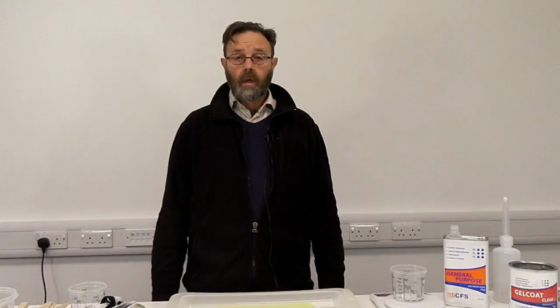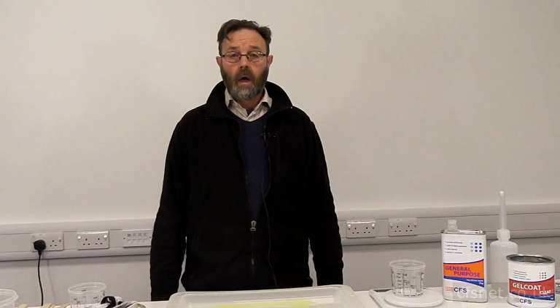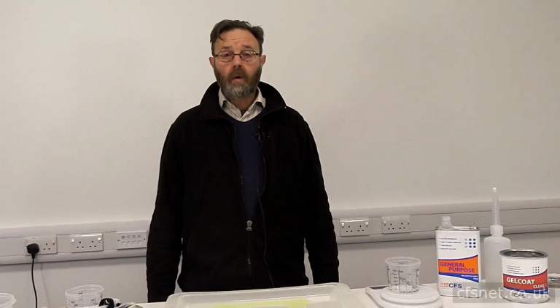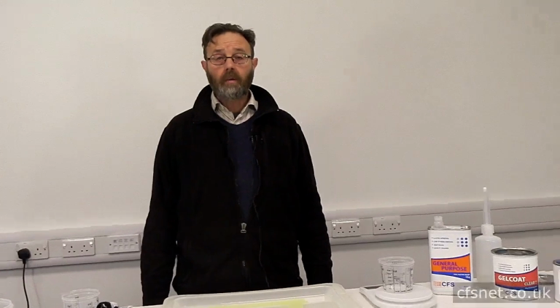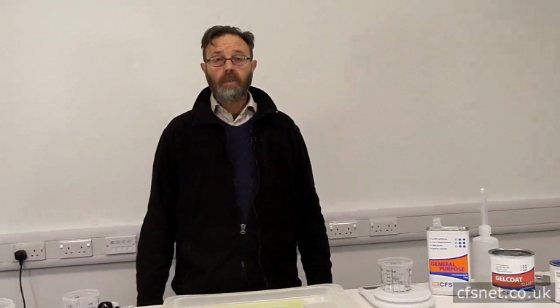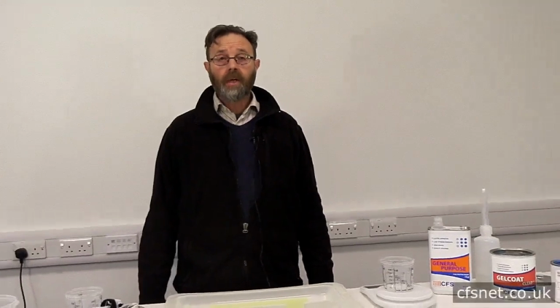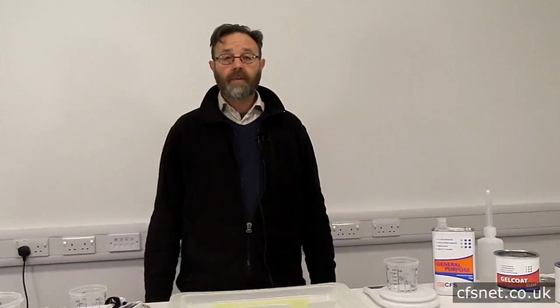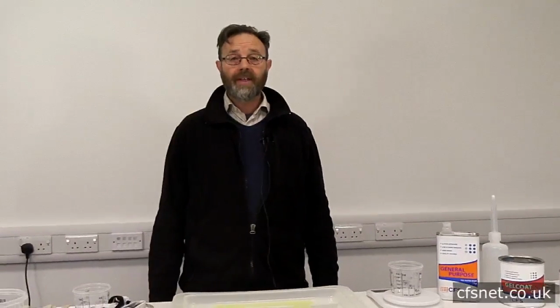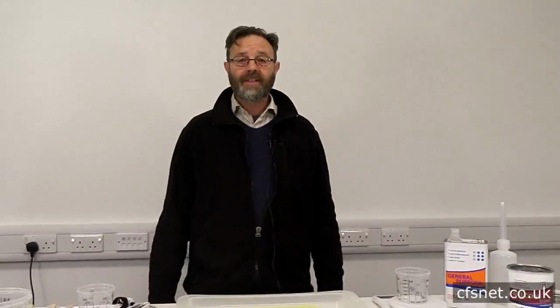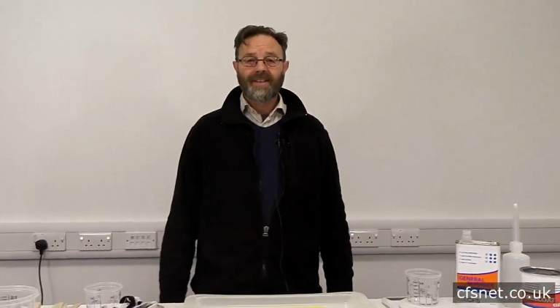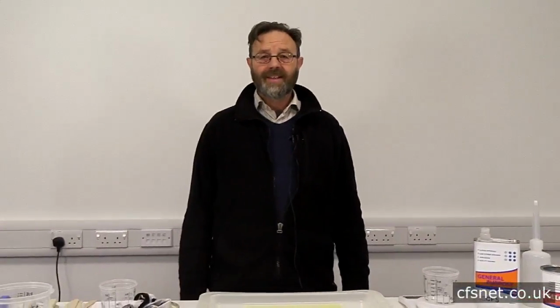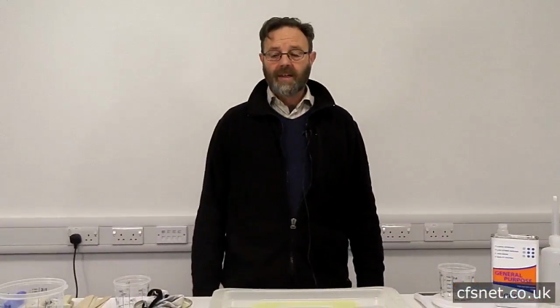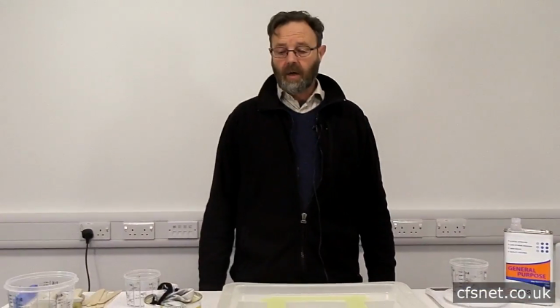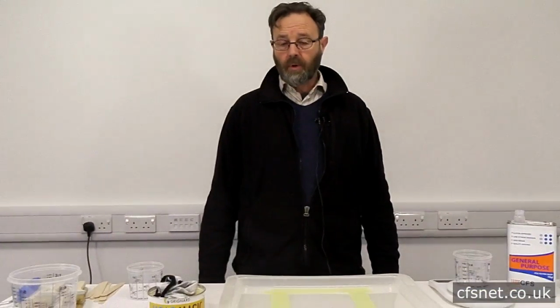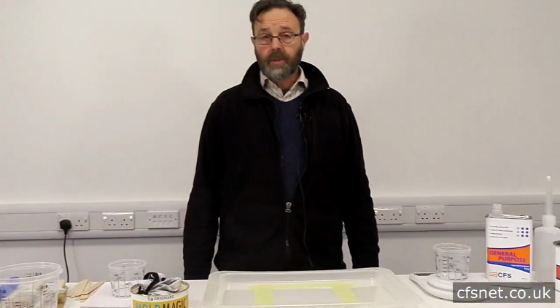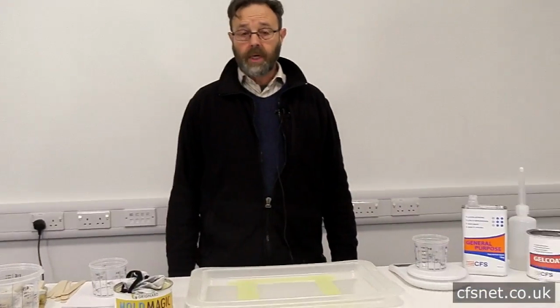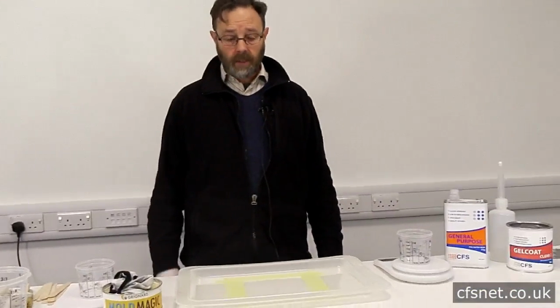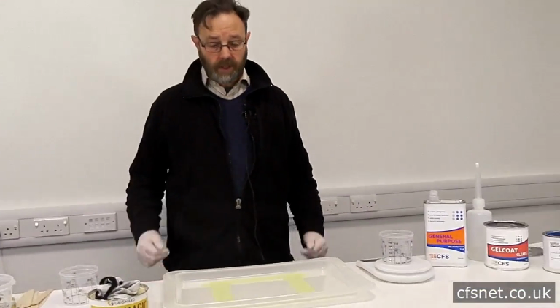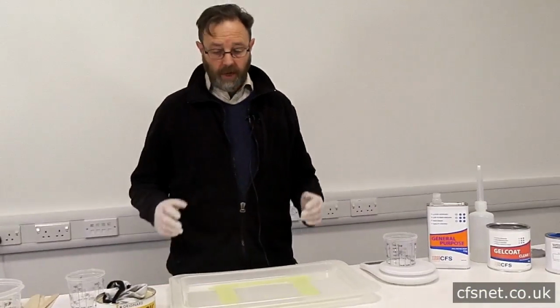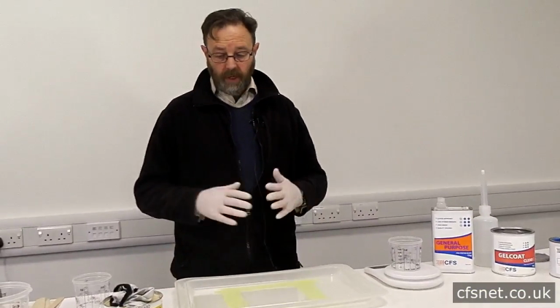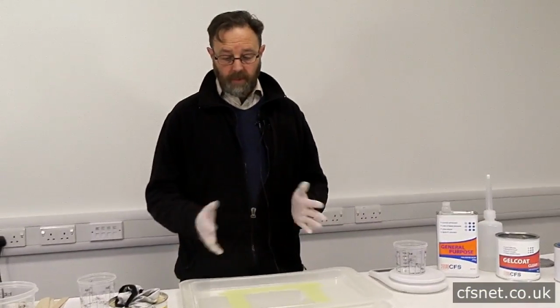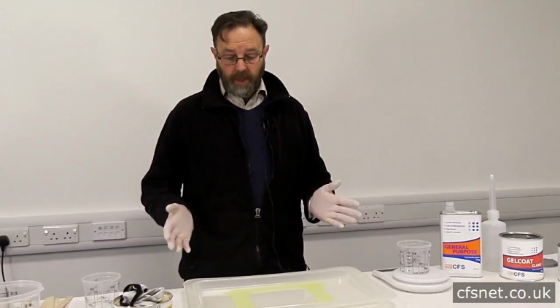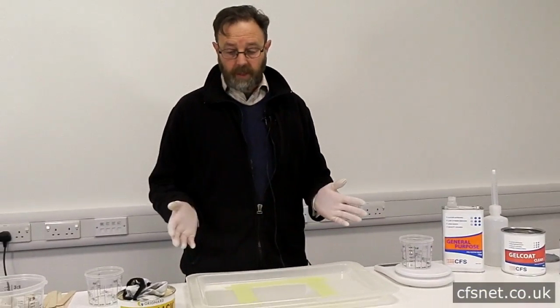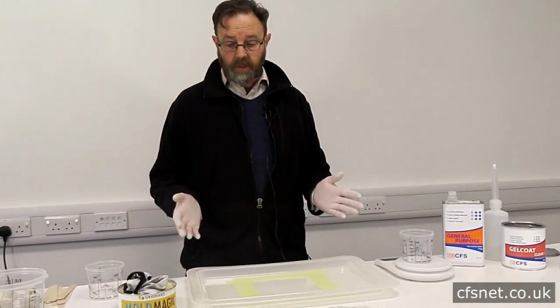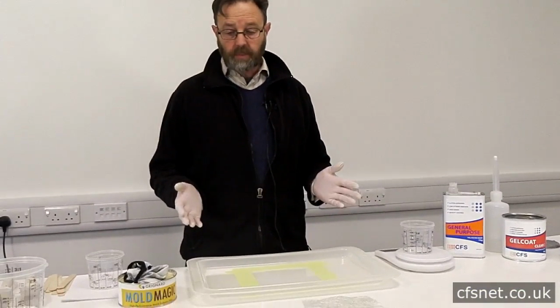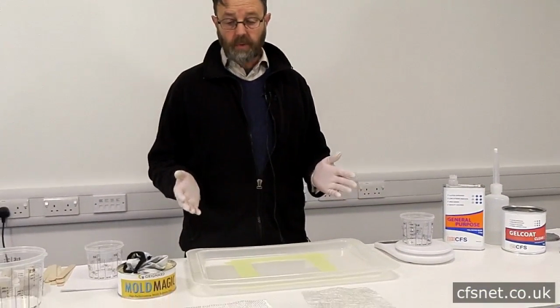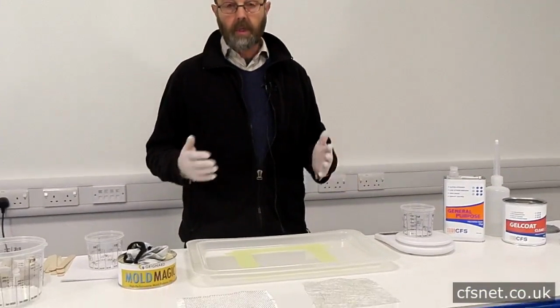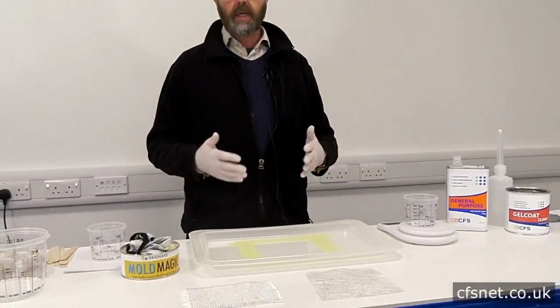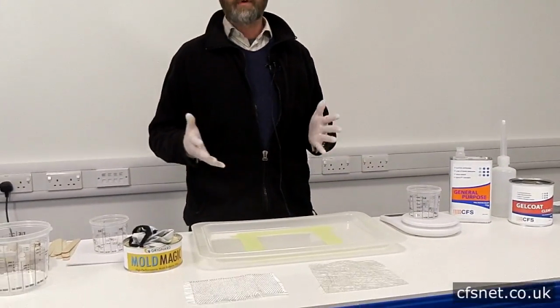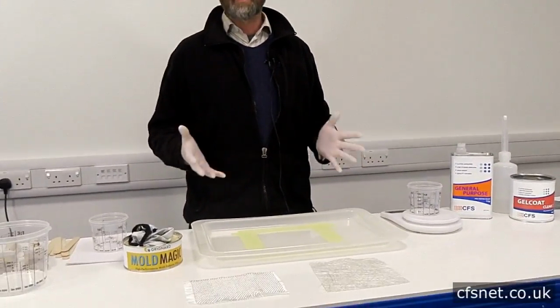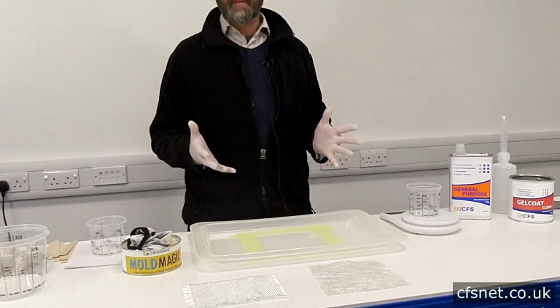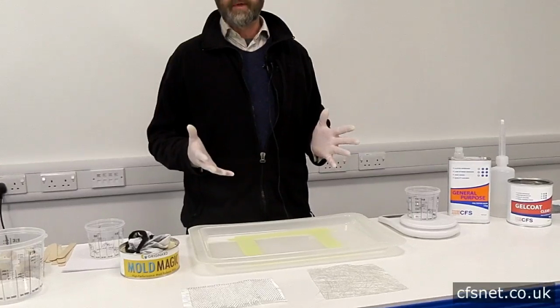Hi, welcome to CFS. I'm Paul Brattel and today we're going to be making a simple glass fibre laminate.